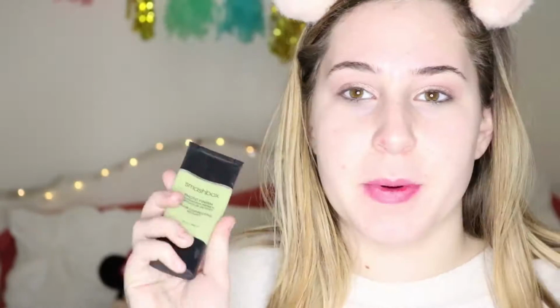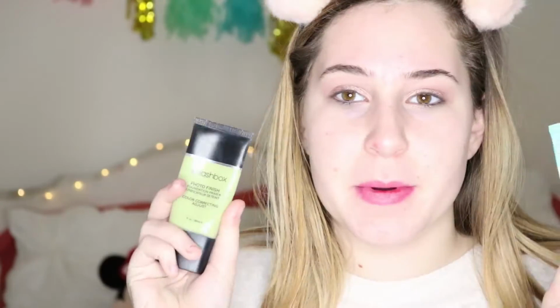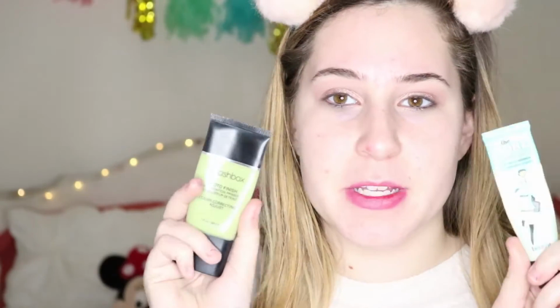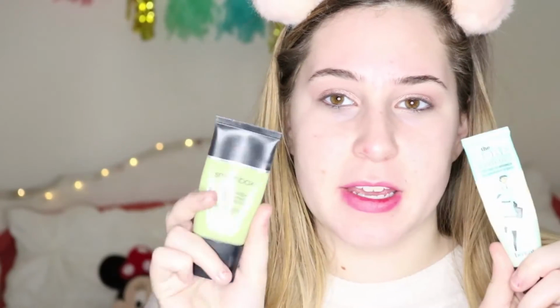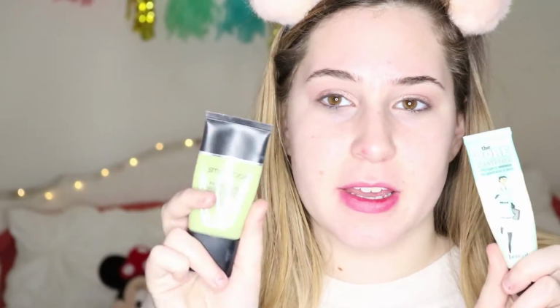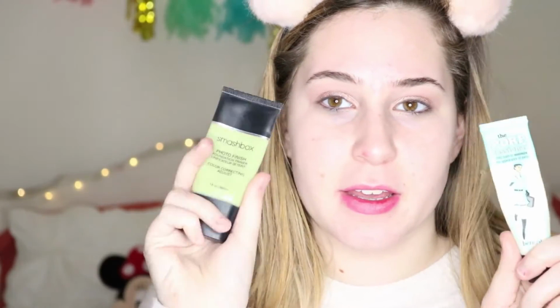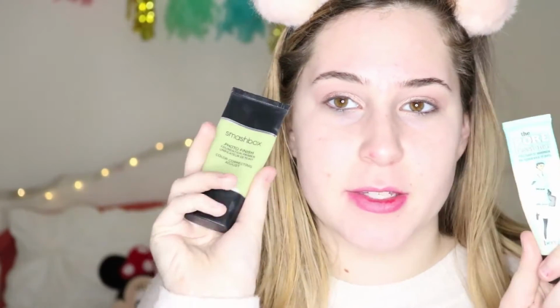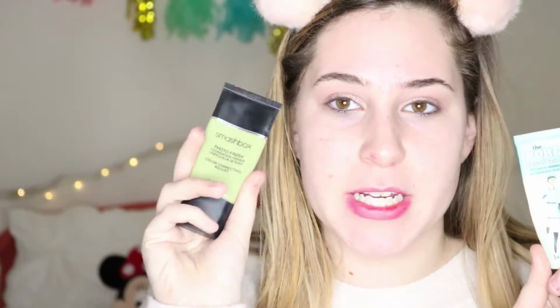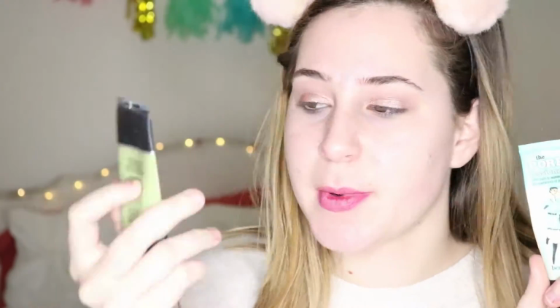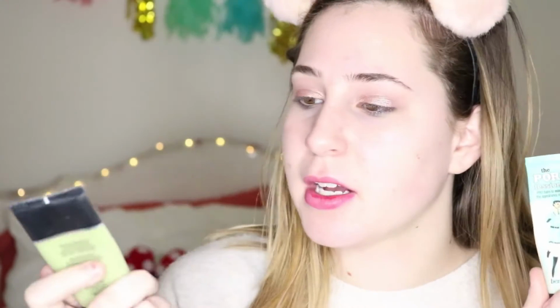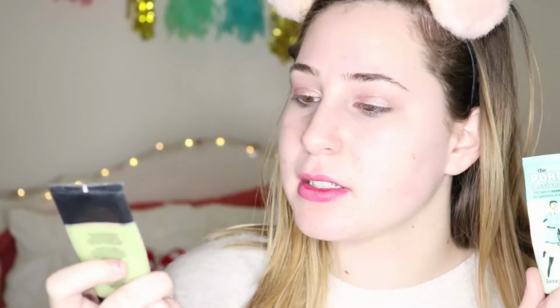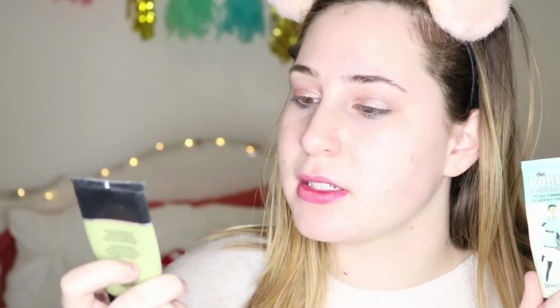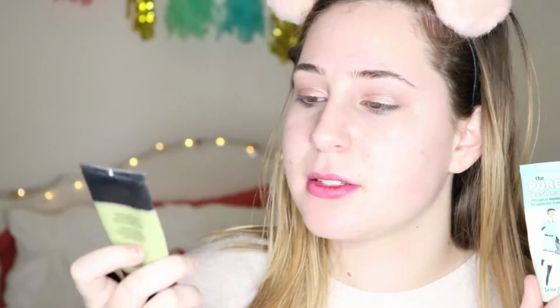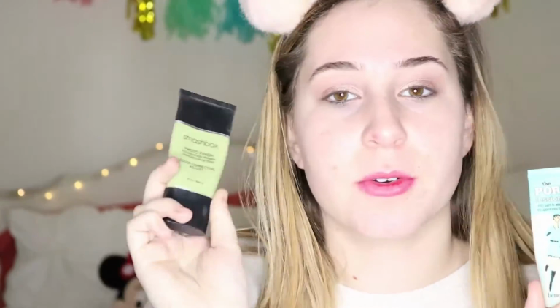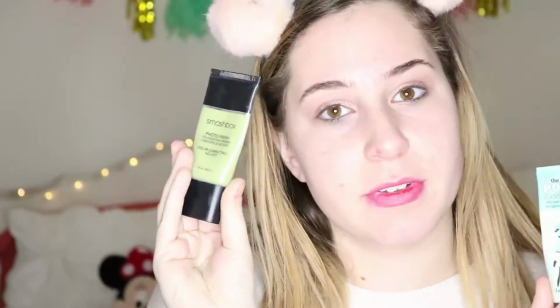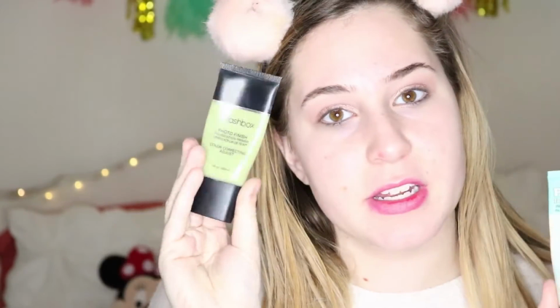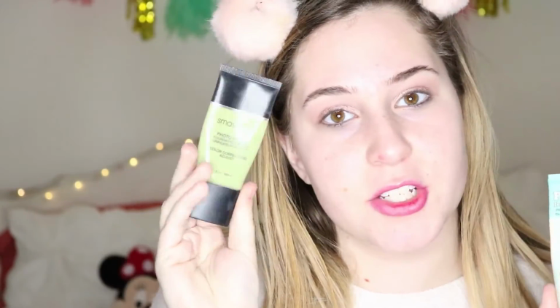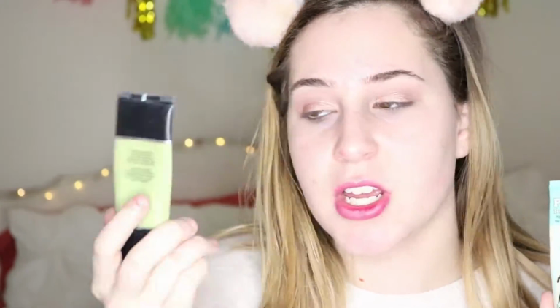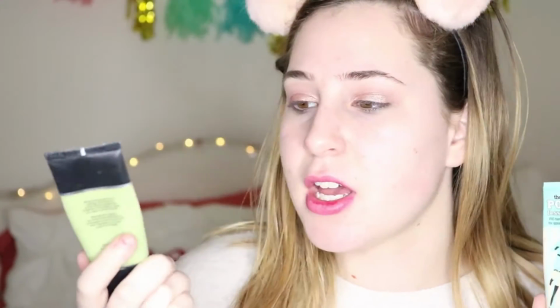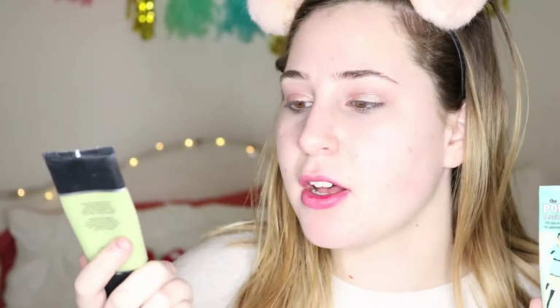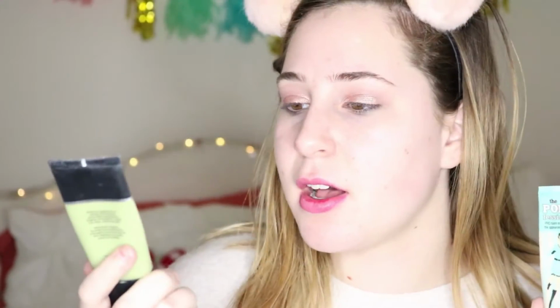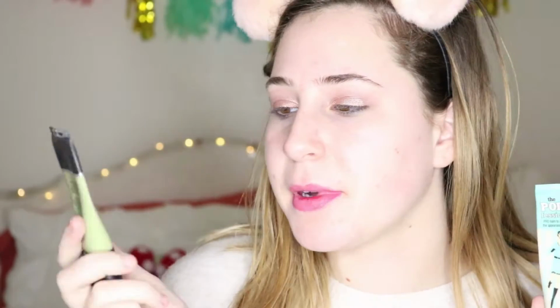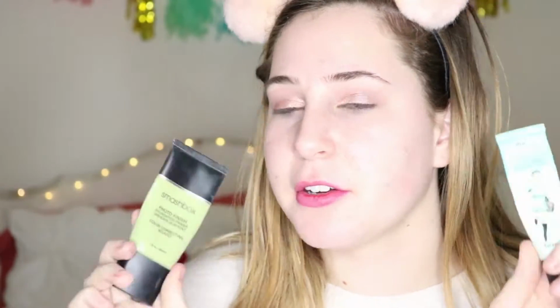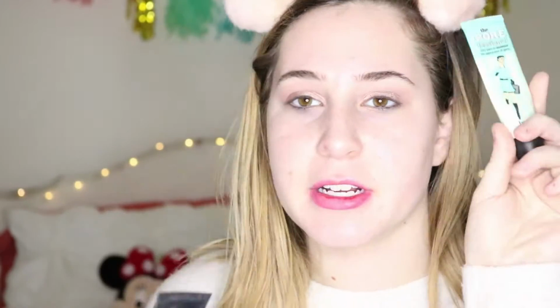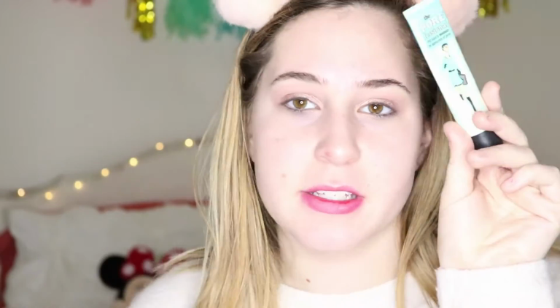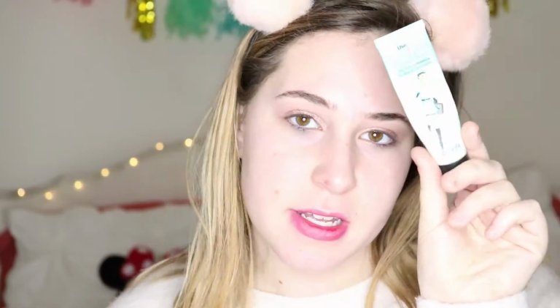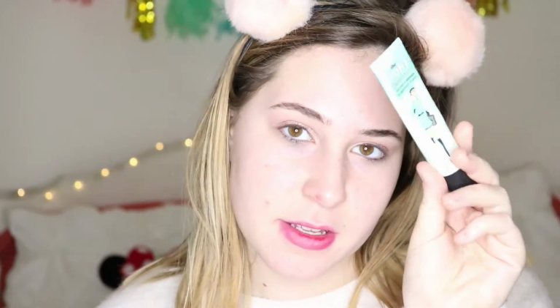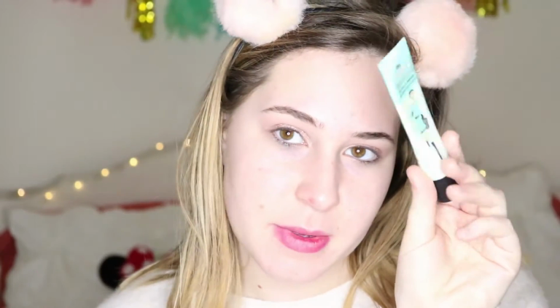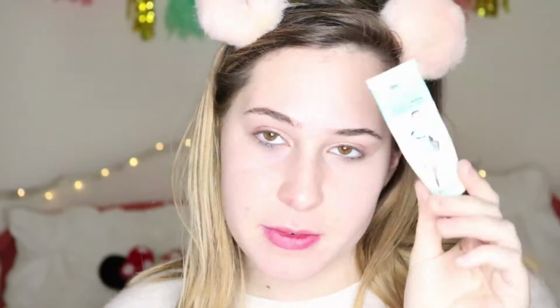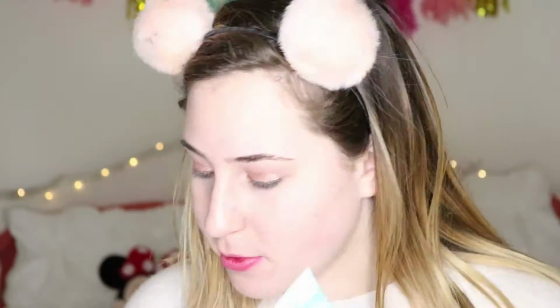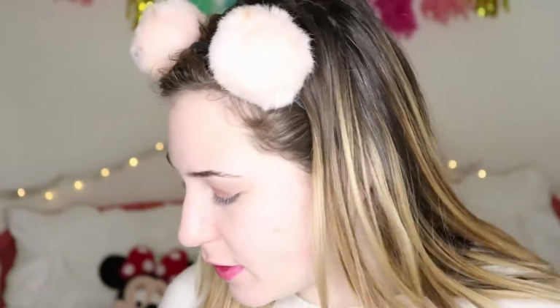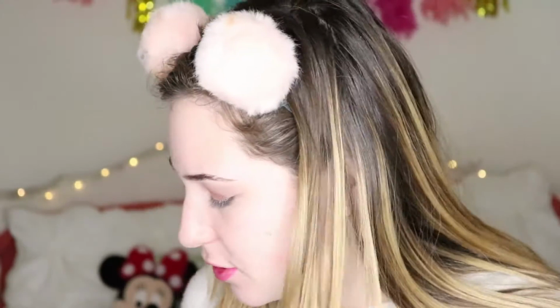For primer, I'm taking Smashbox's Photo Finish Color Correctness and the Benefit Professional.